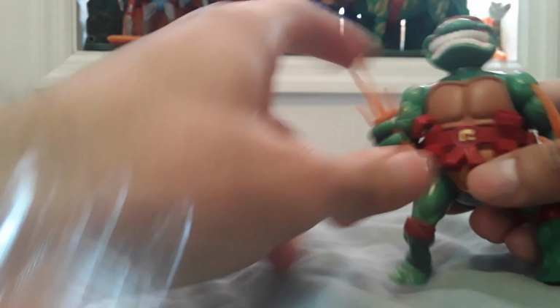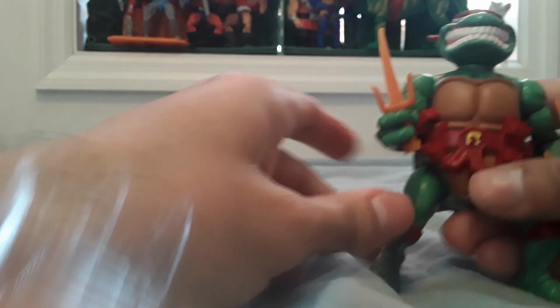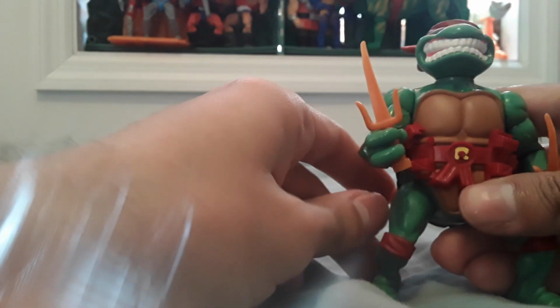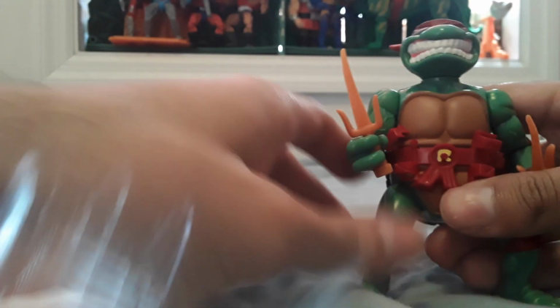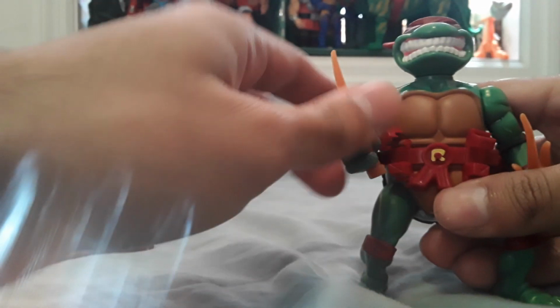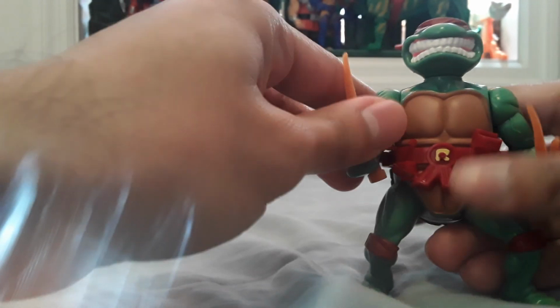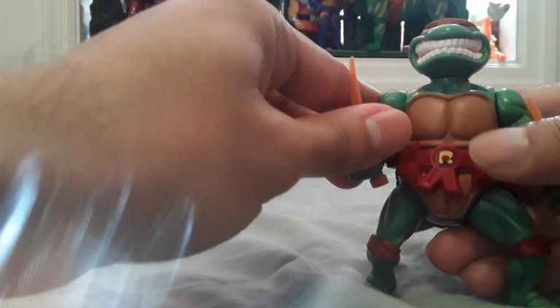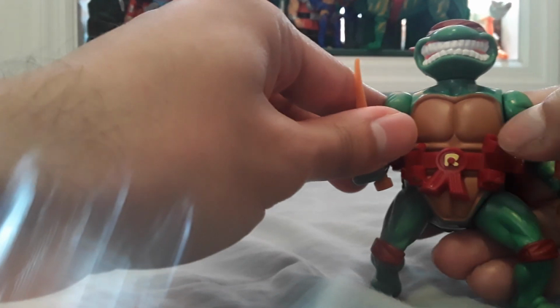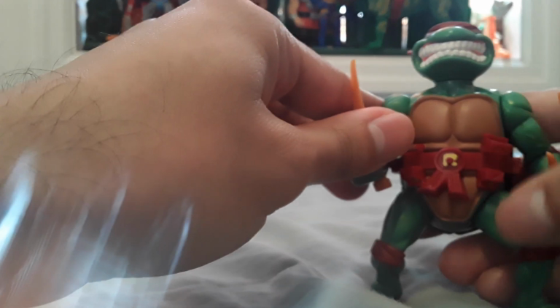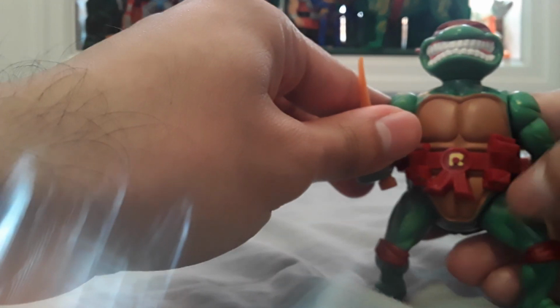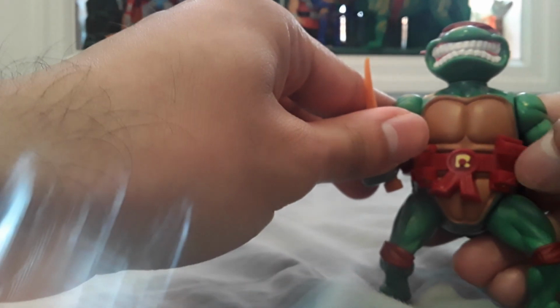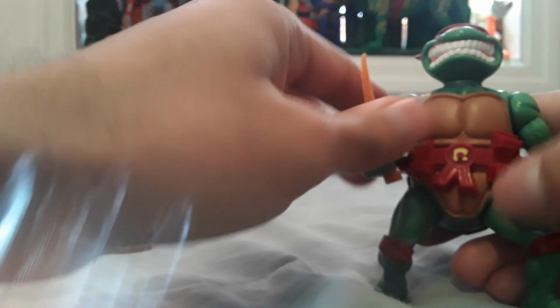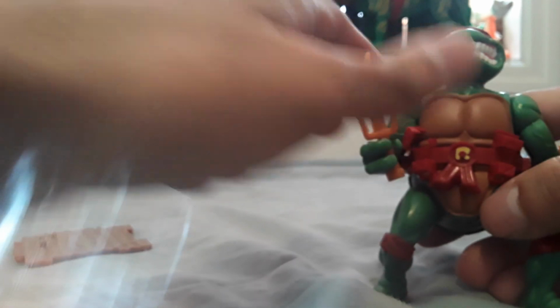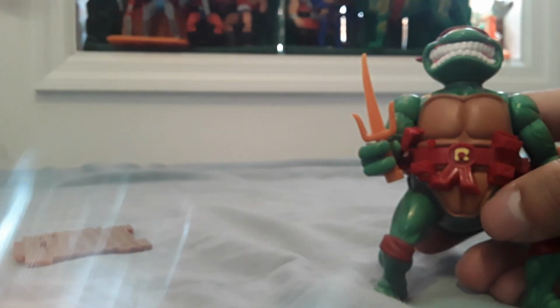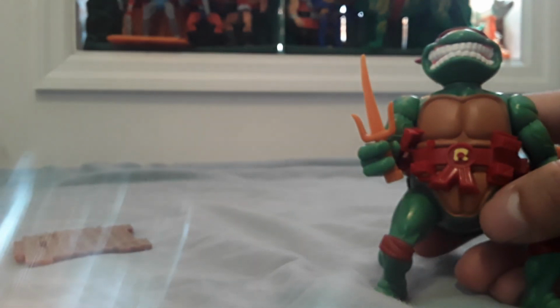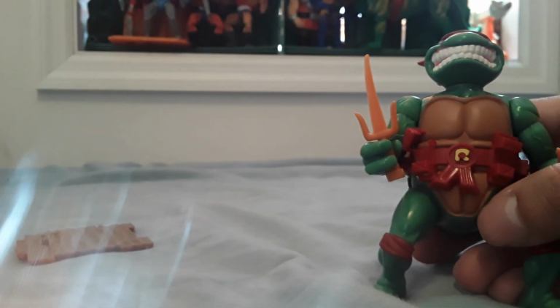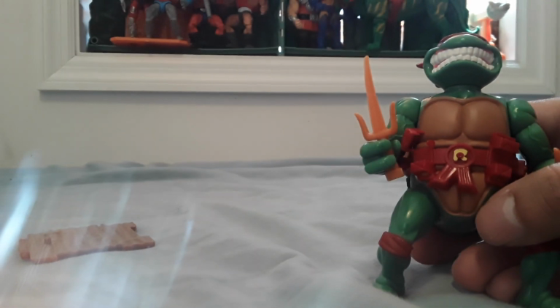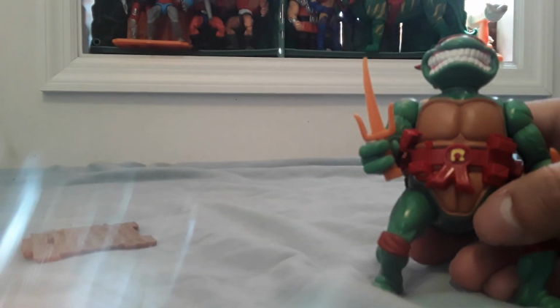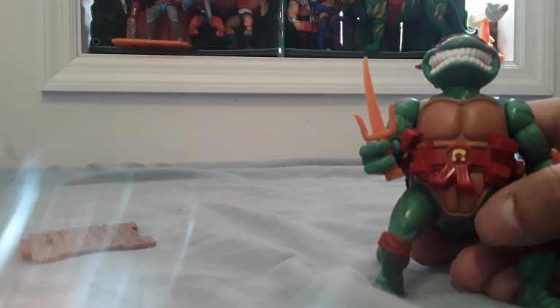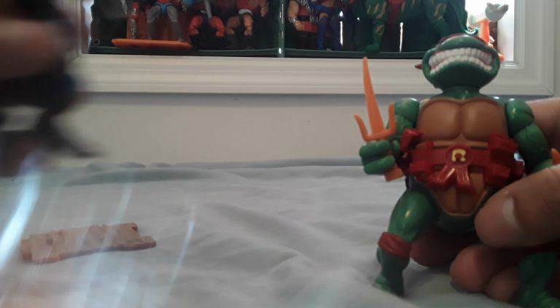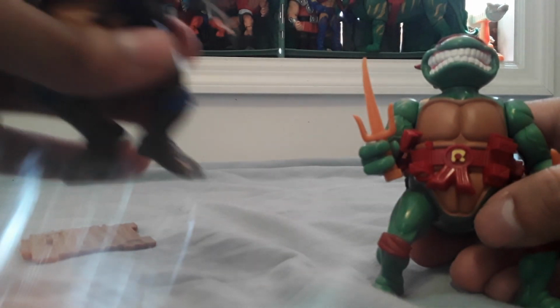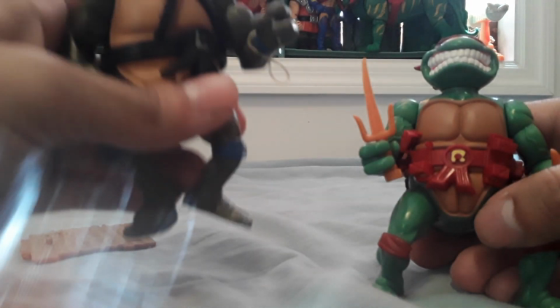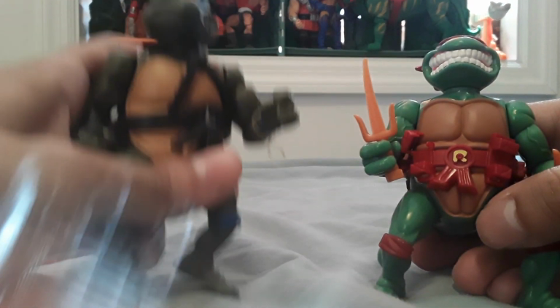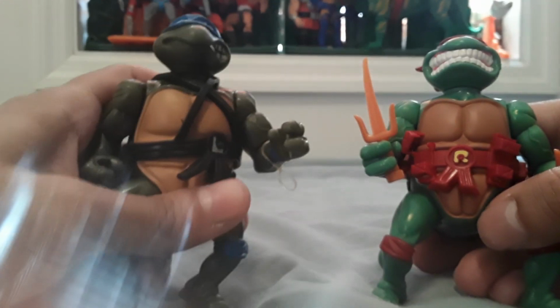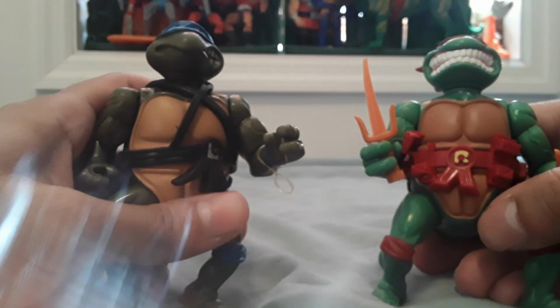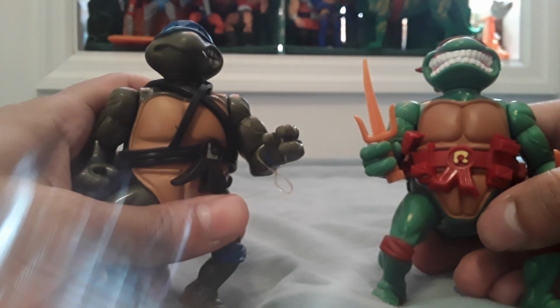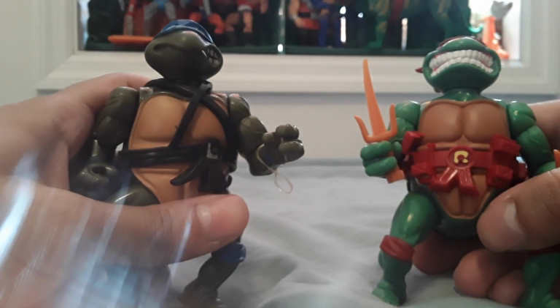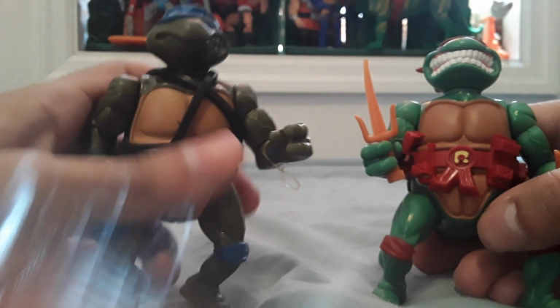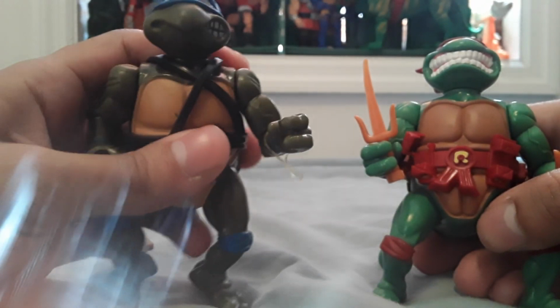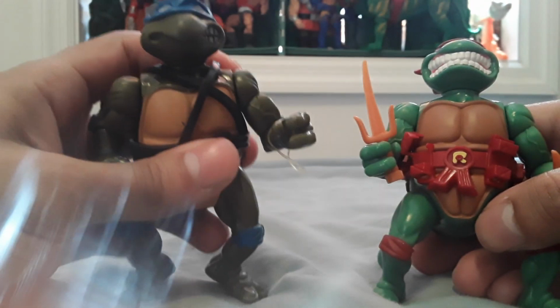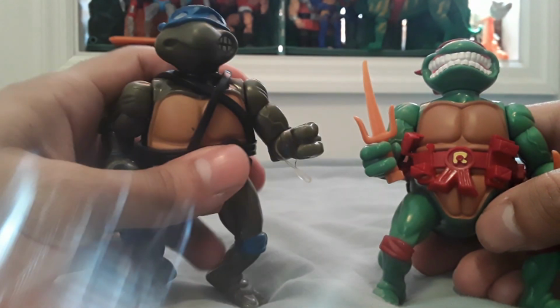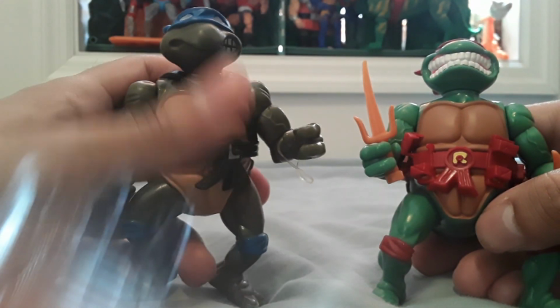And as a comparison, here's a classic Leonardo reproduction.